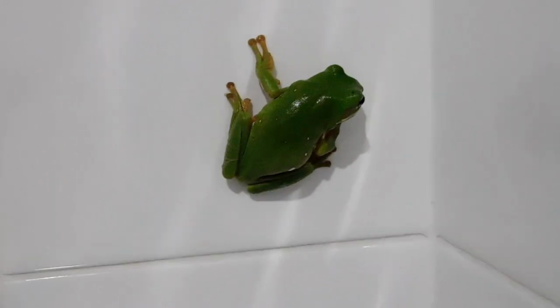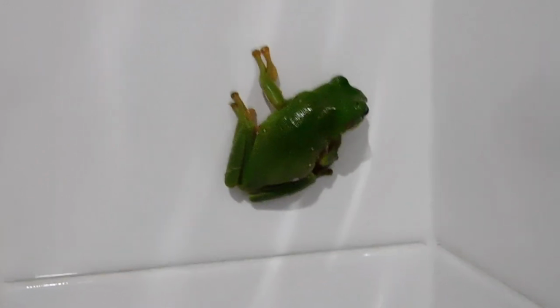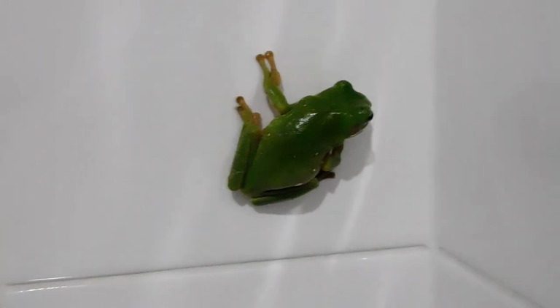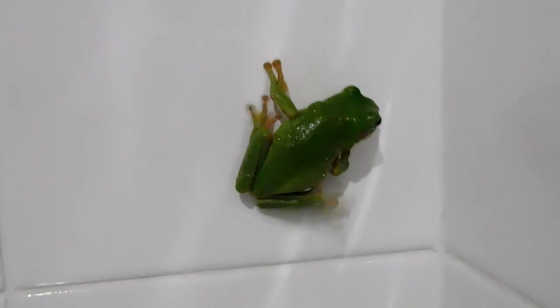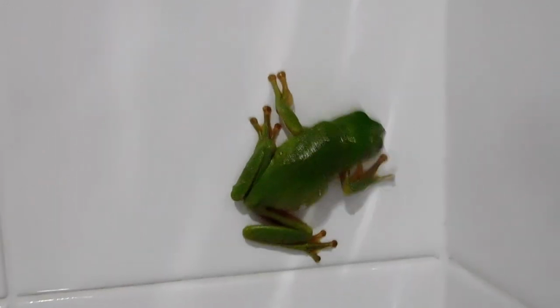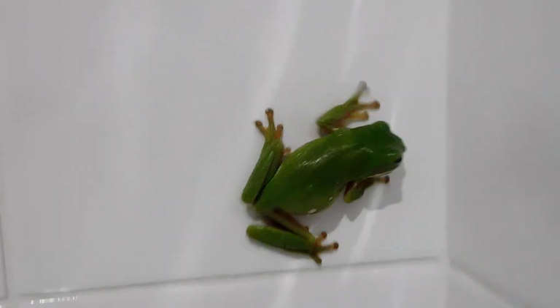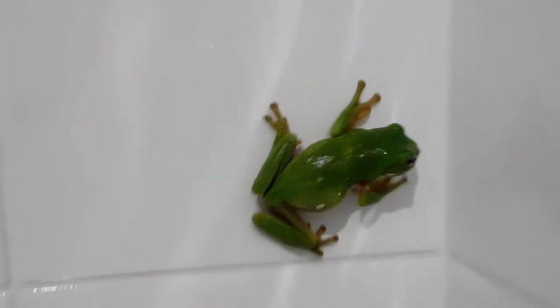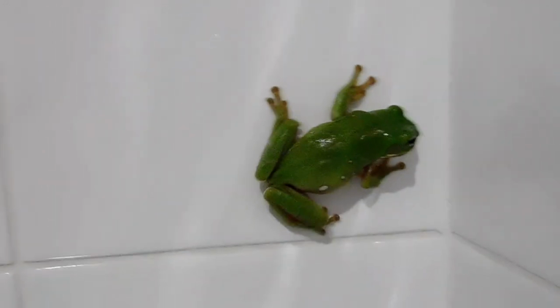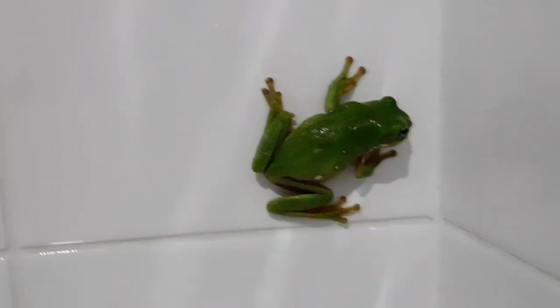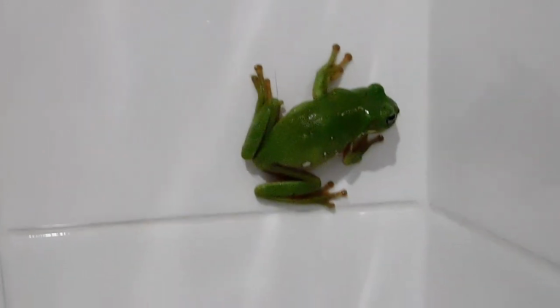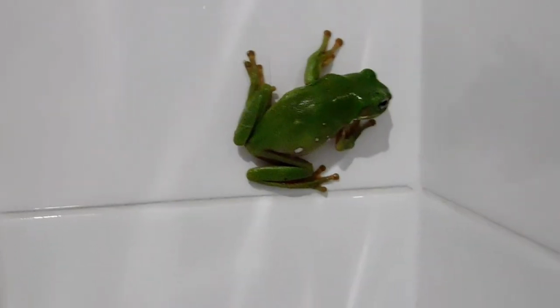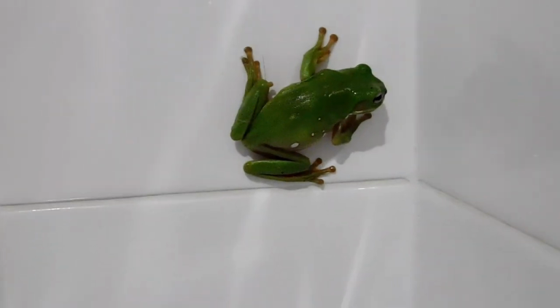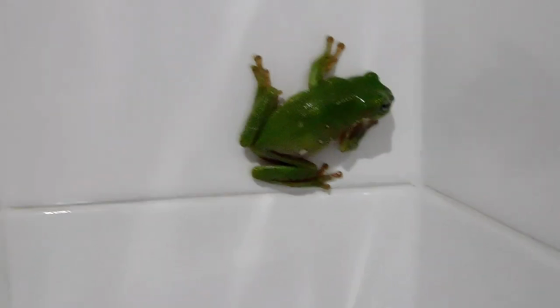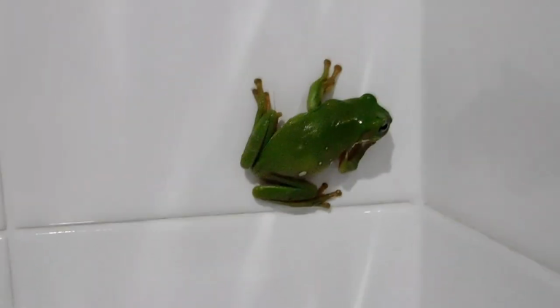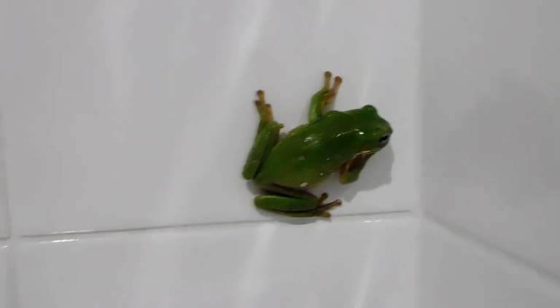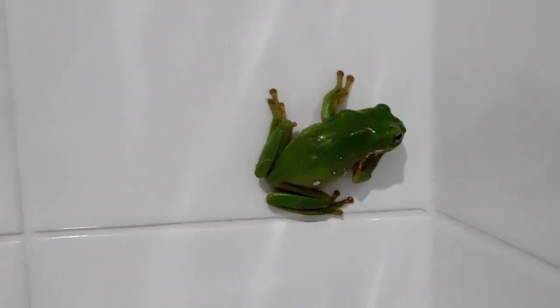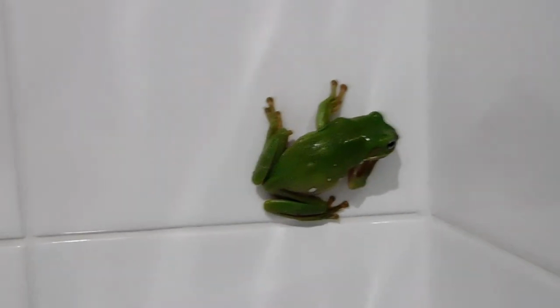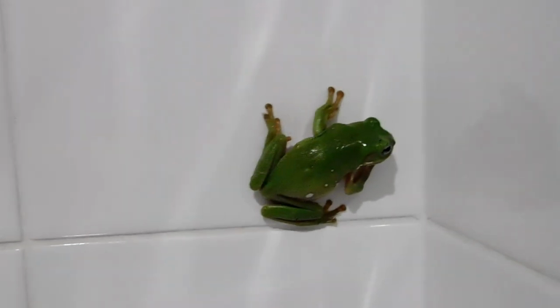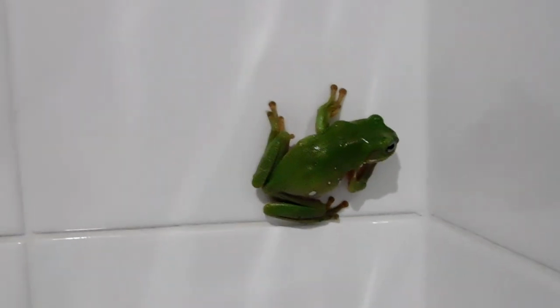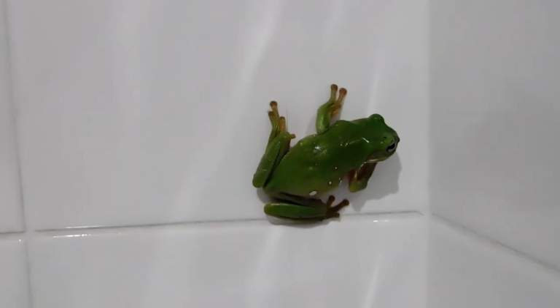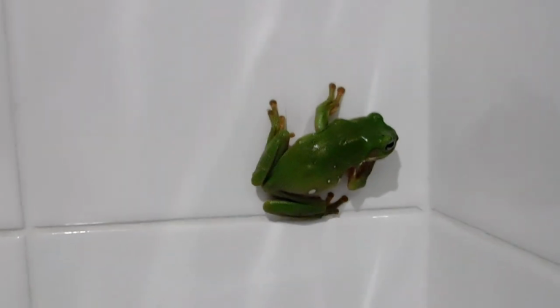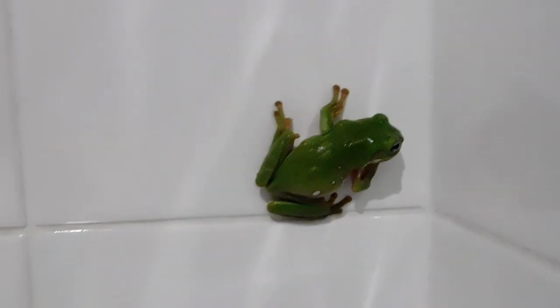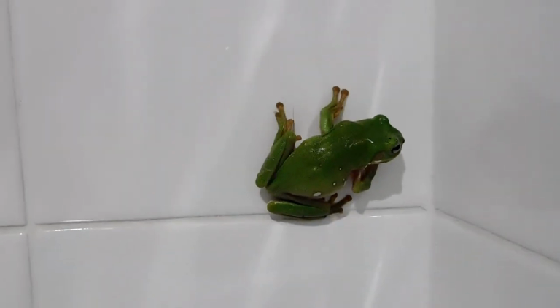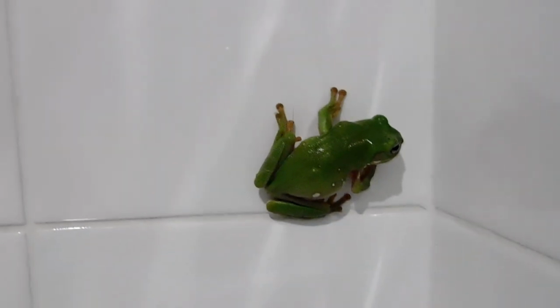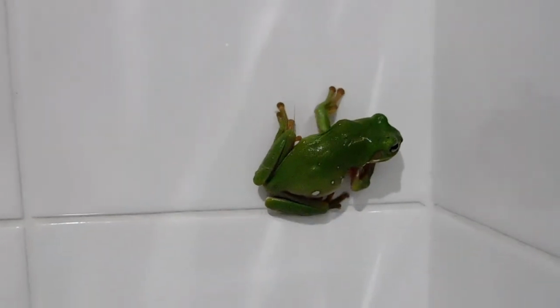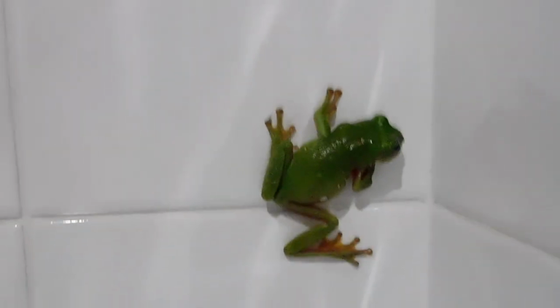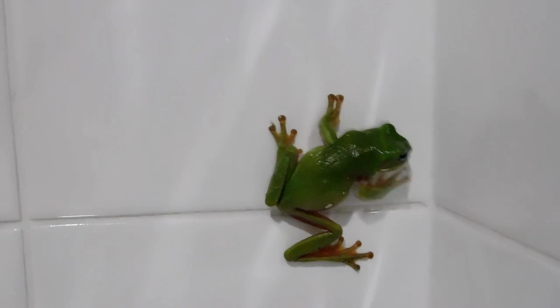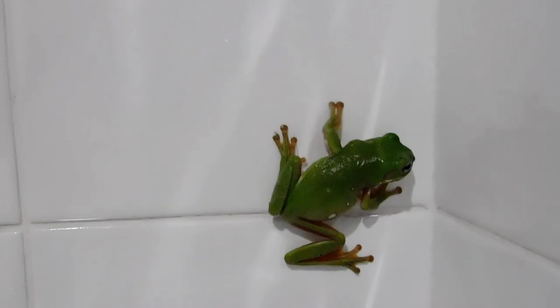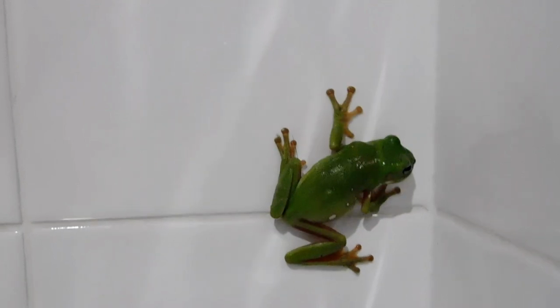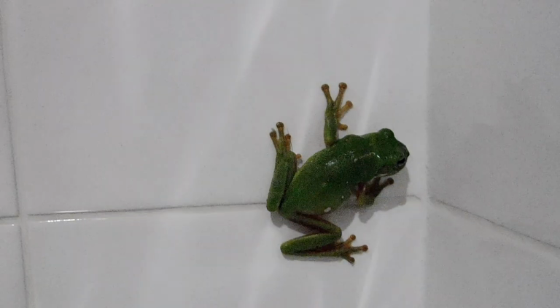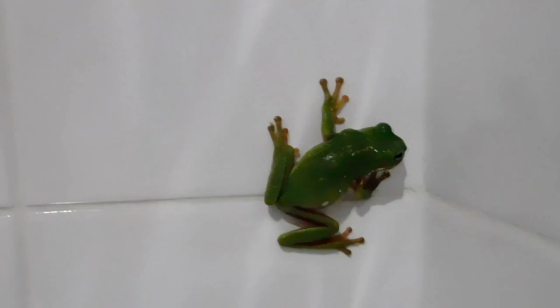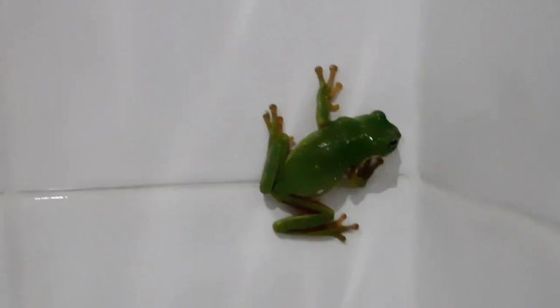Hello Froggy. Green tree frog in our bathroom.